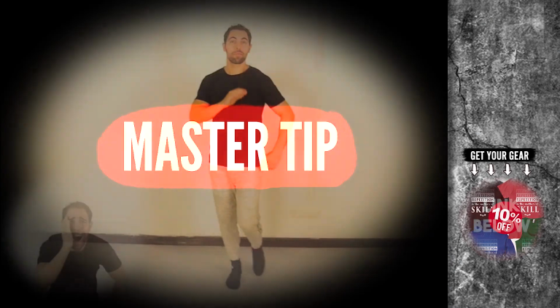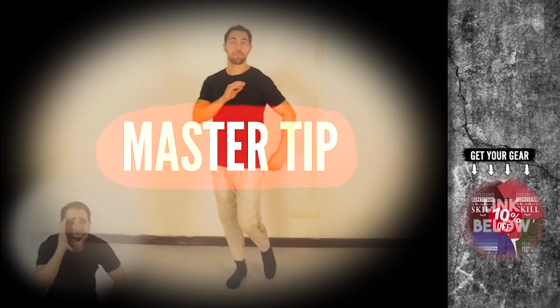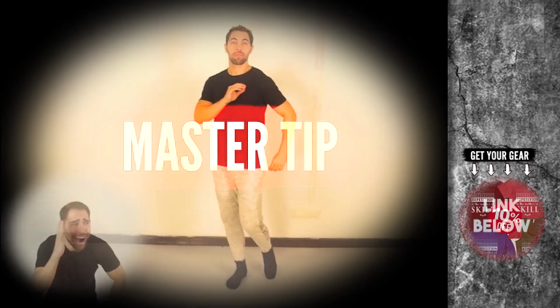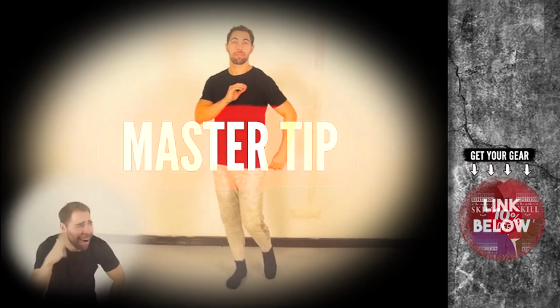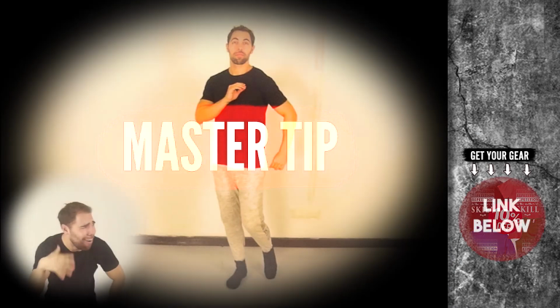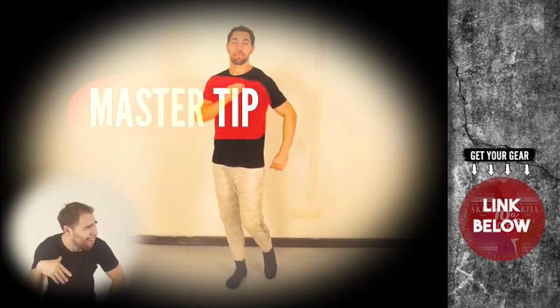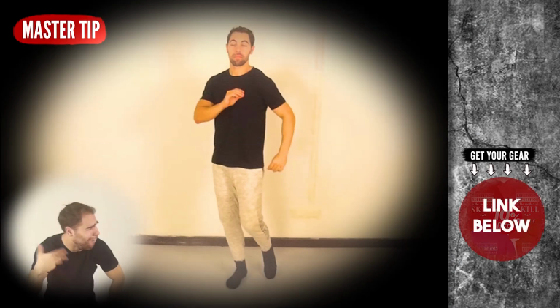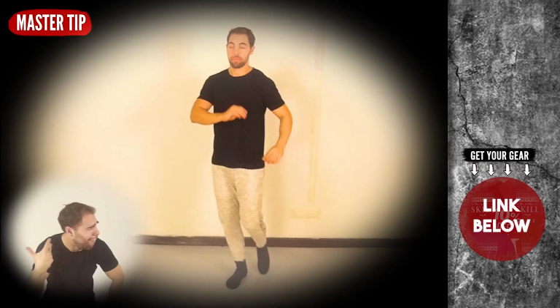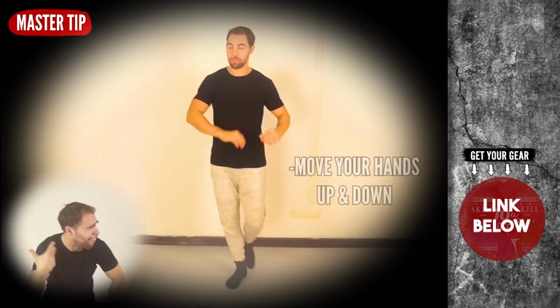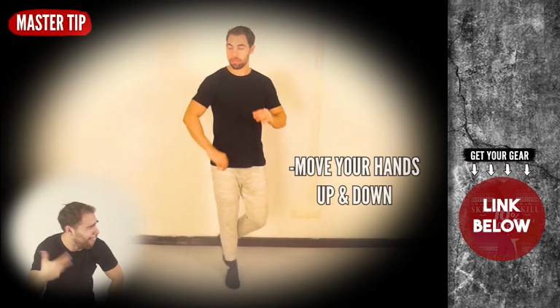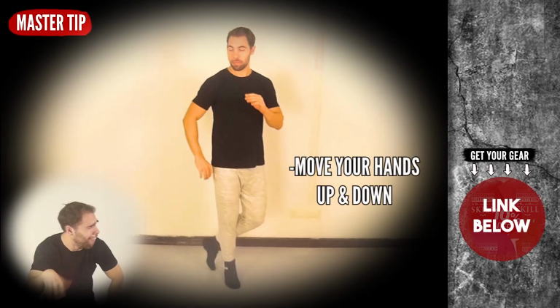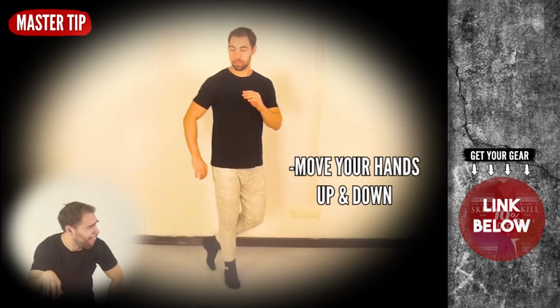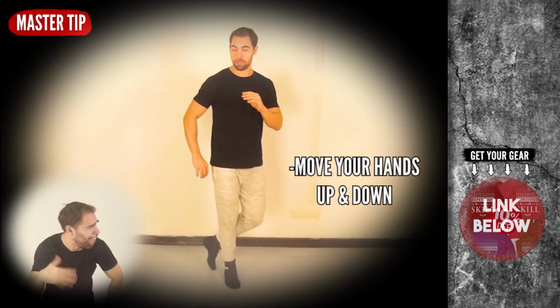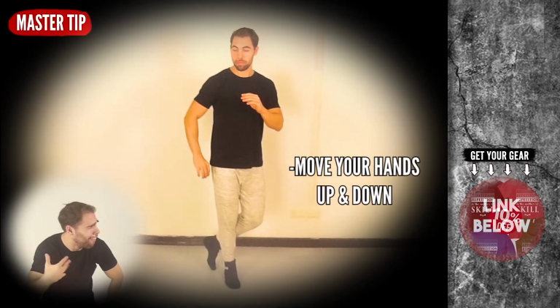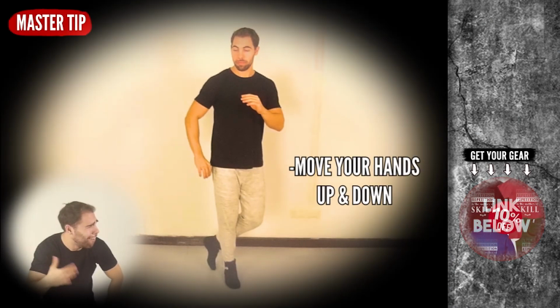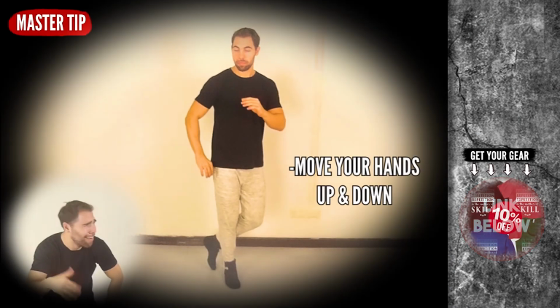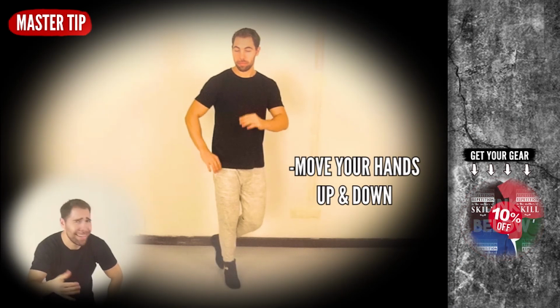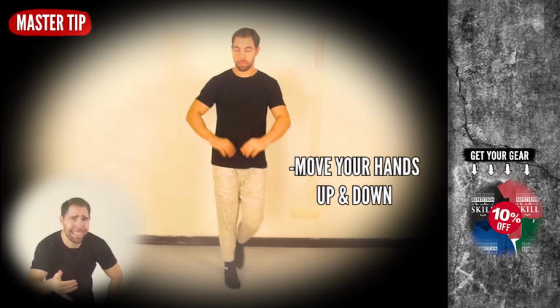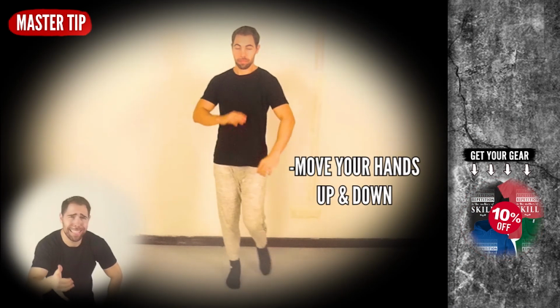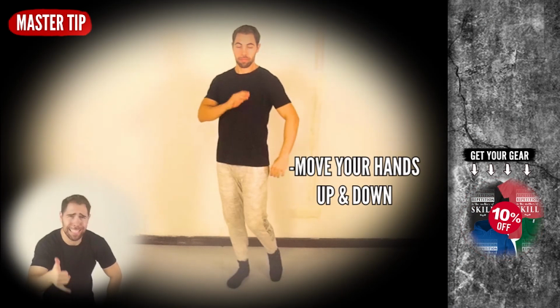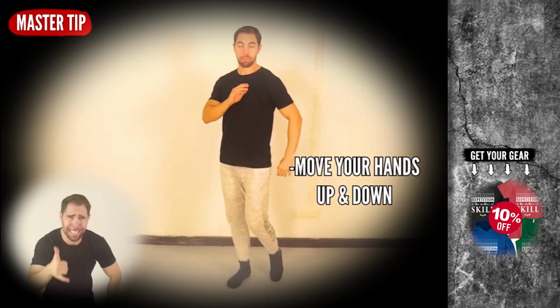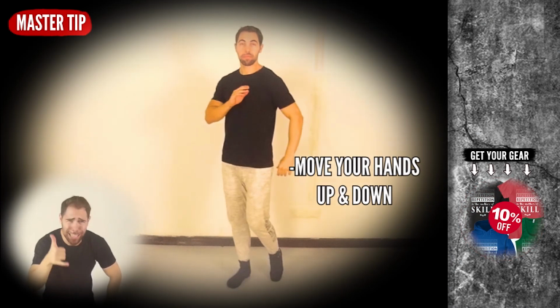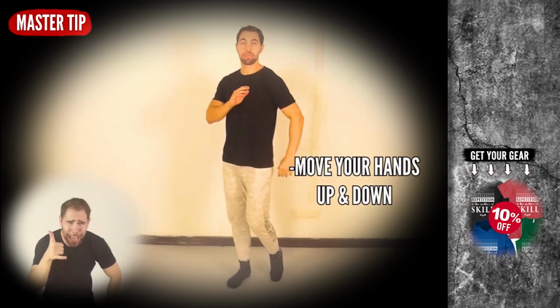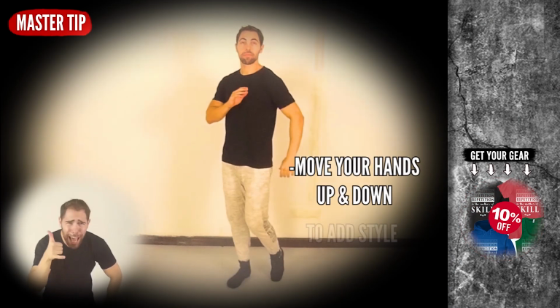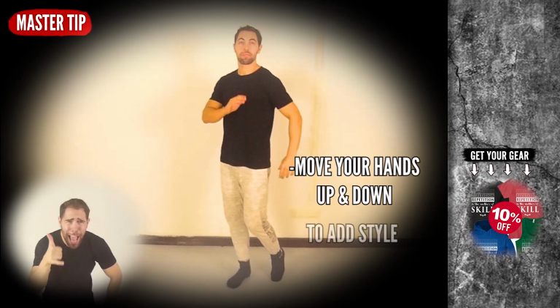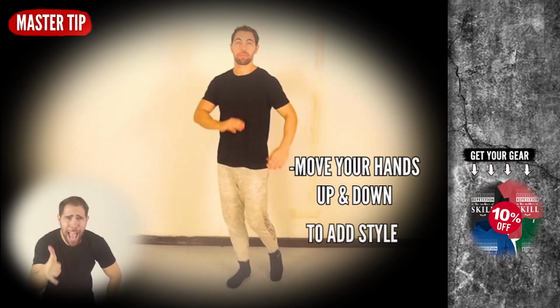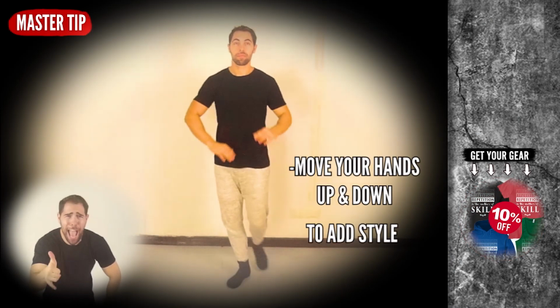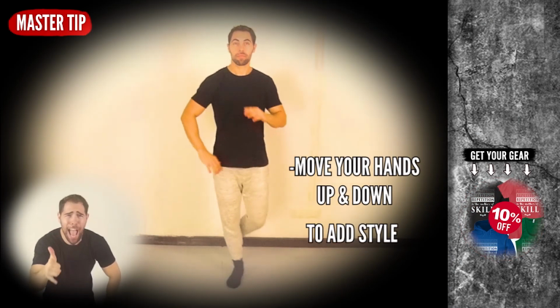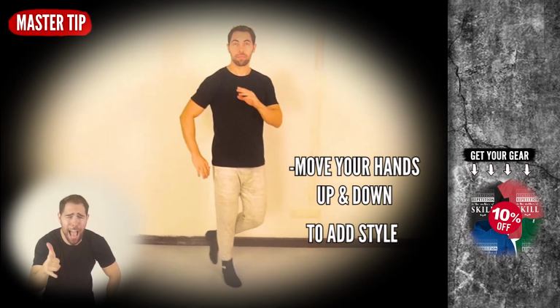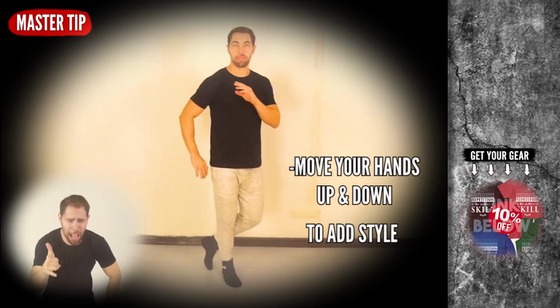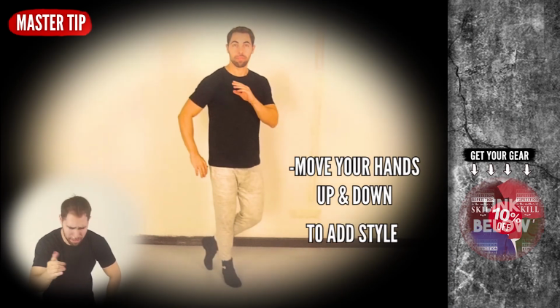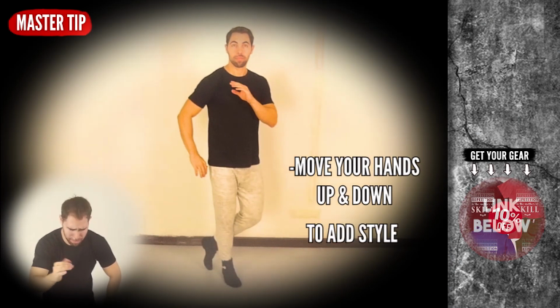Master tip of the day: you can move your hands up and down to add some style.